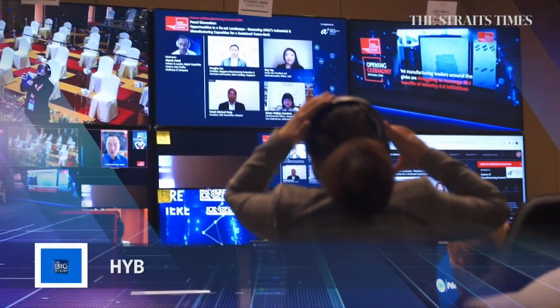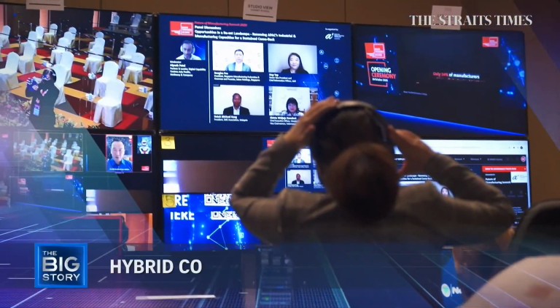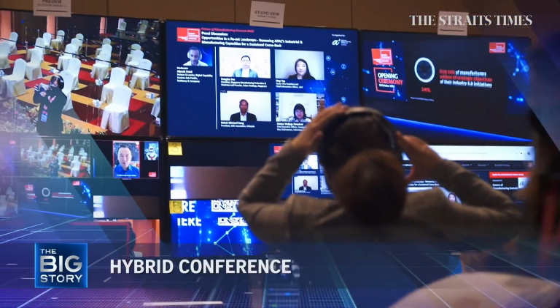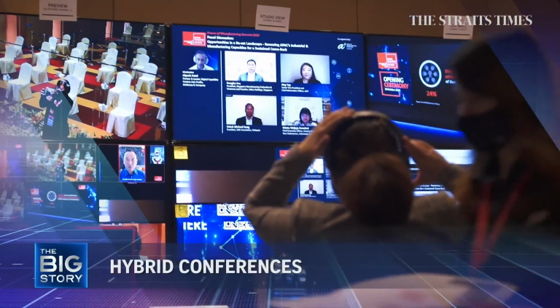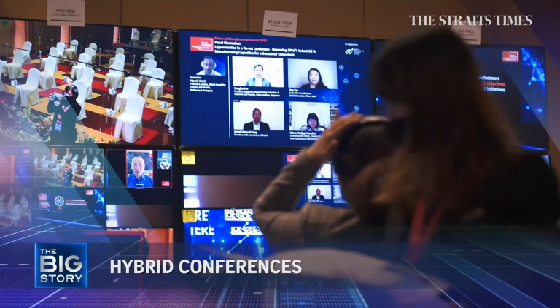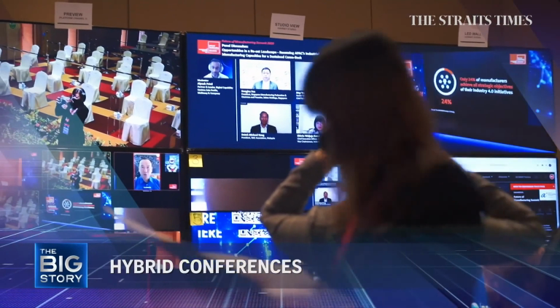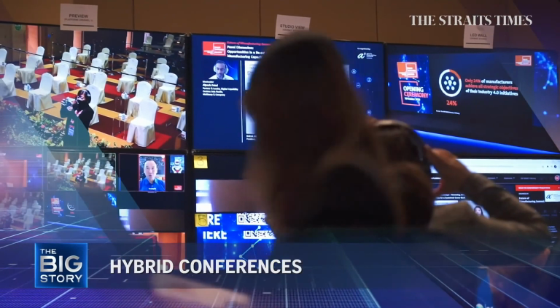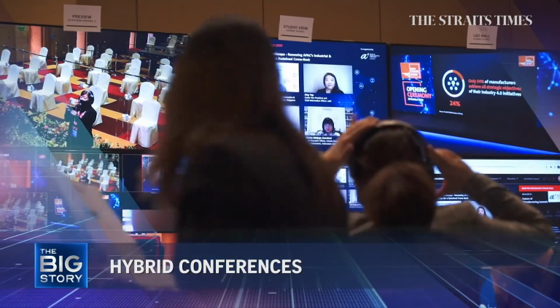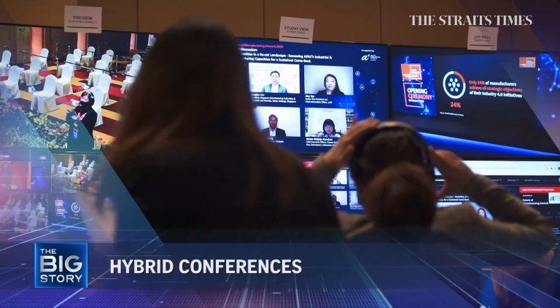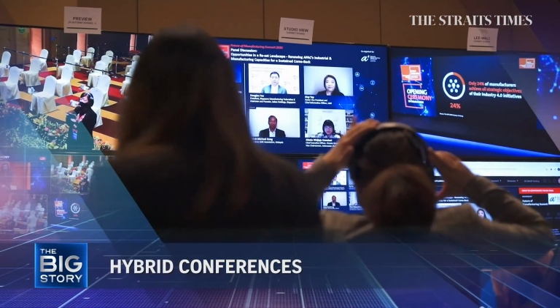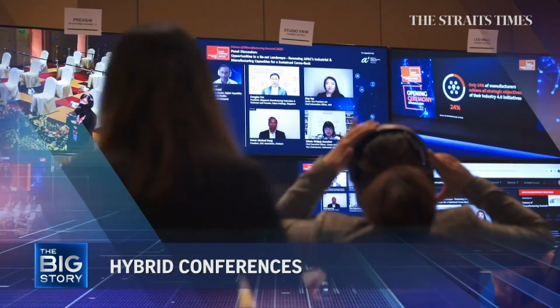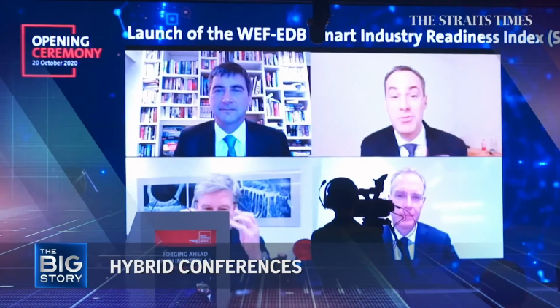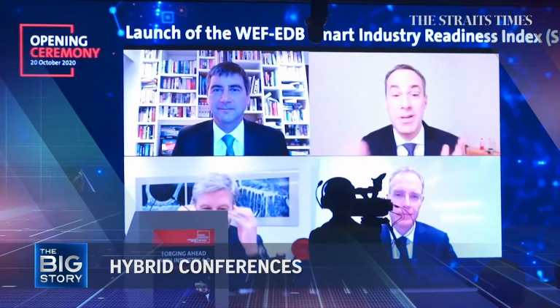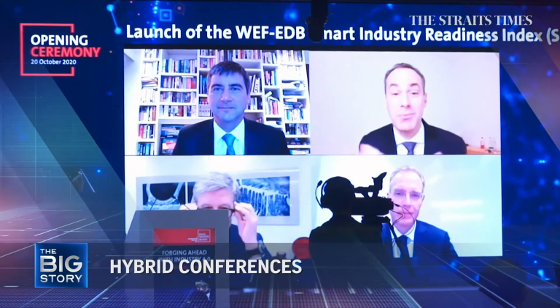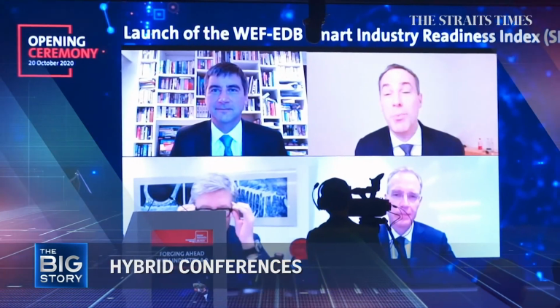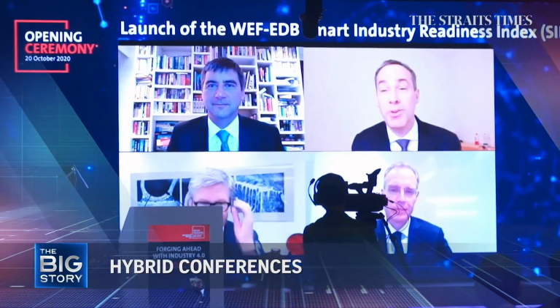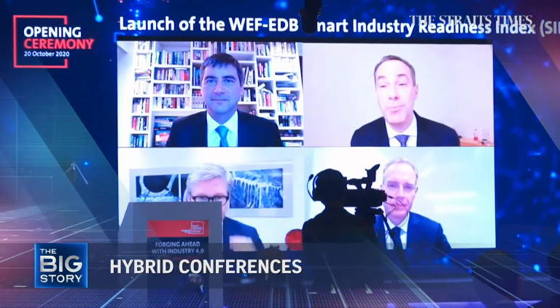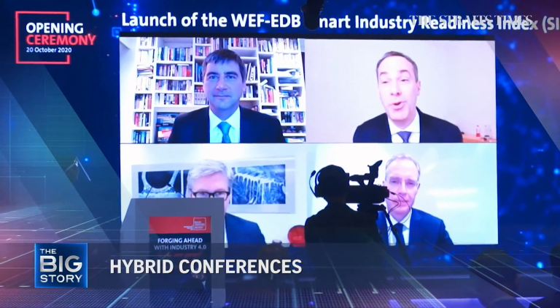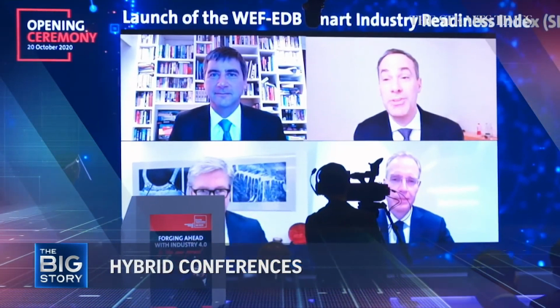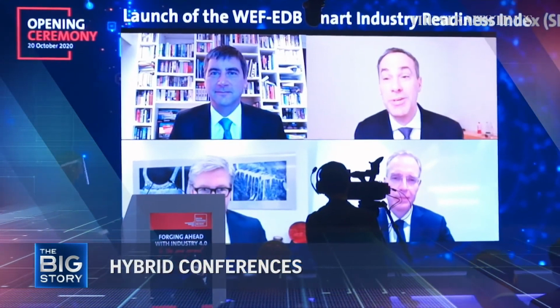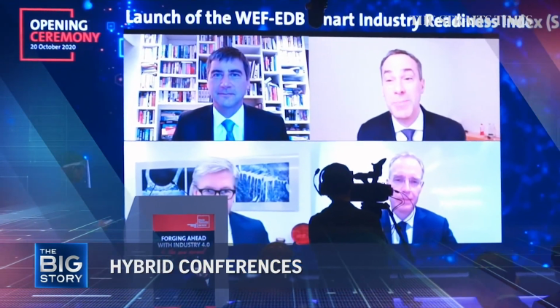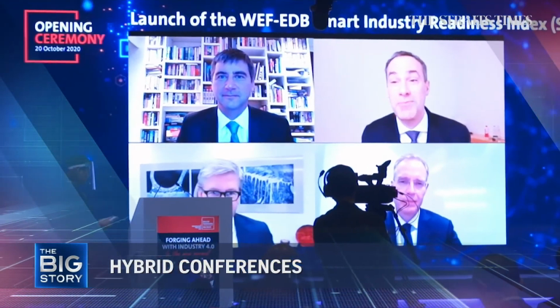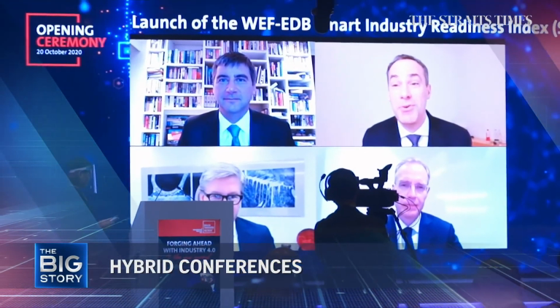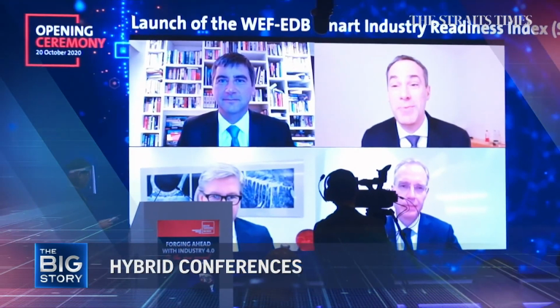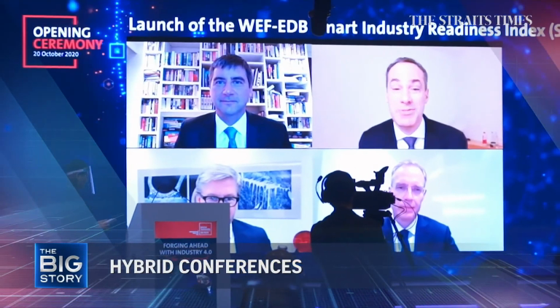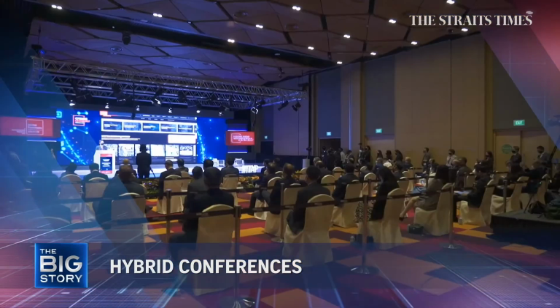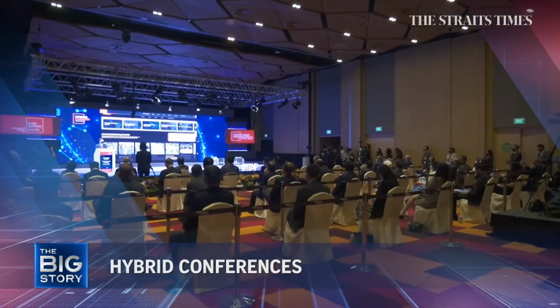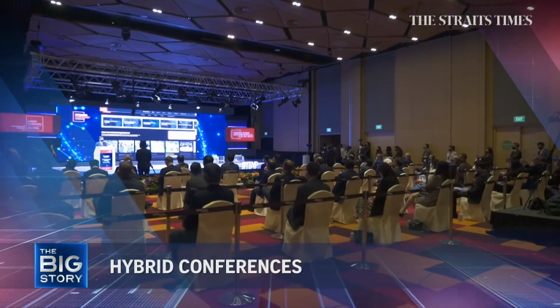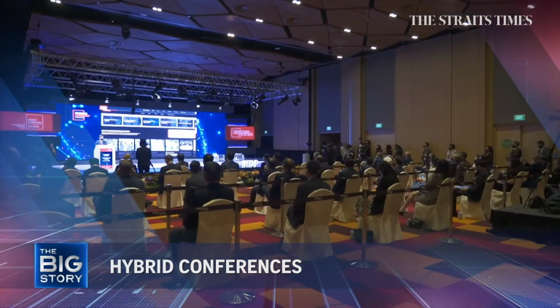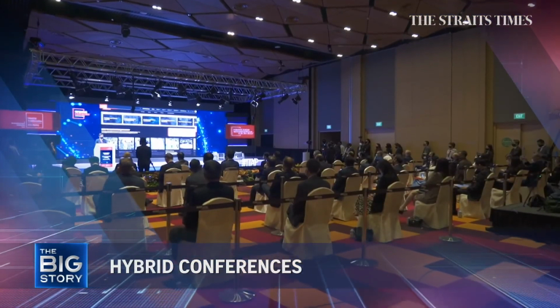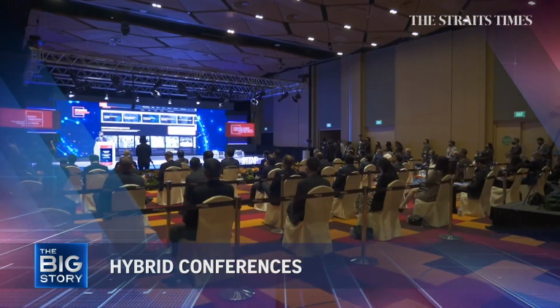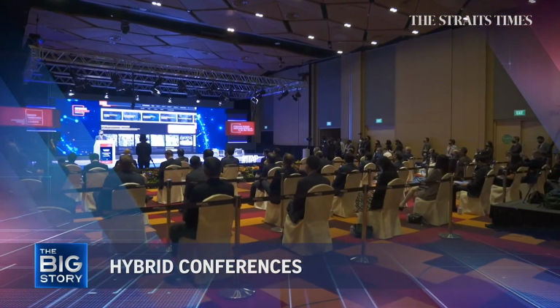Redefining the future of conferences and events, we check out the new hybrid format at Singapore Expo.